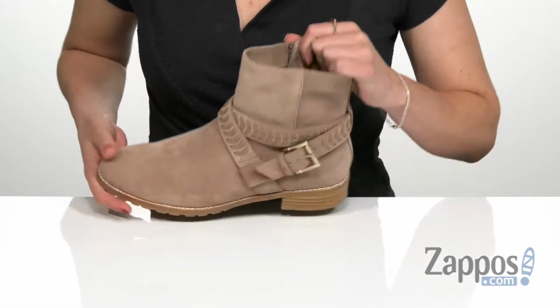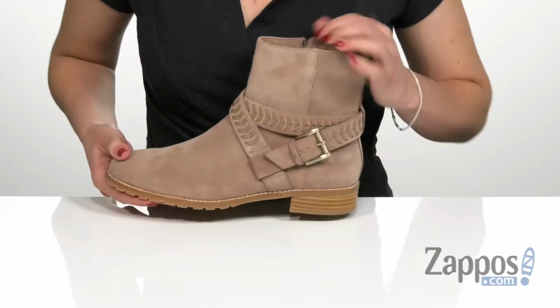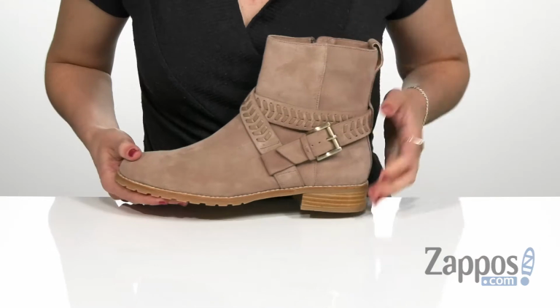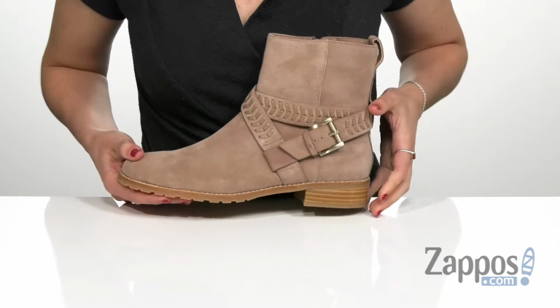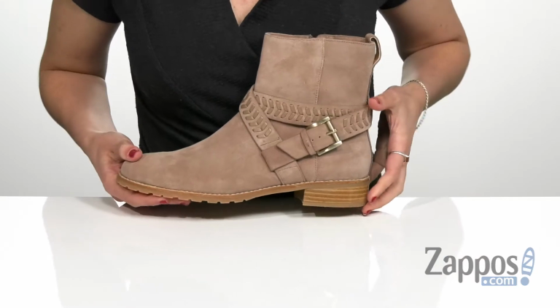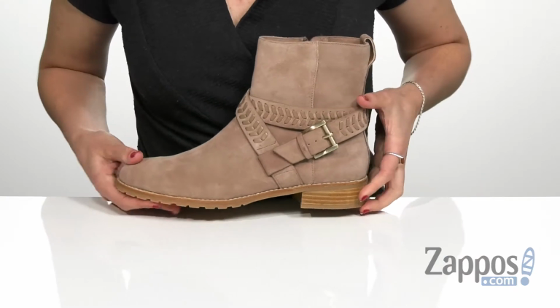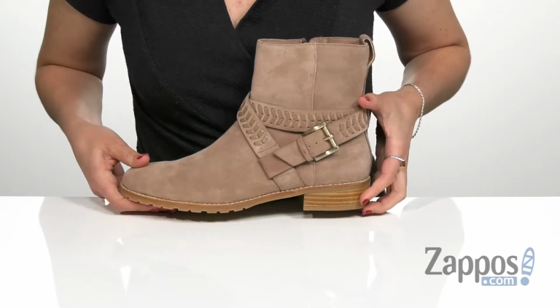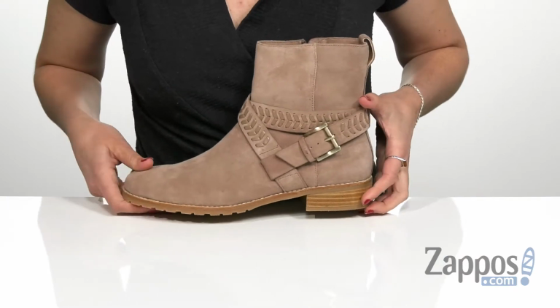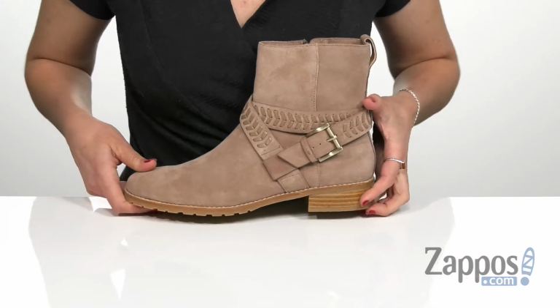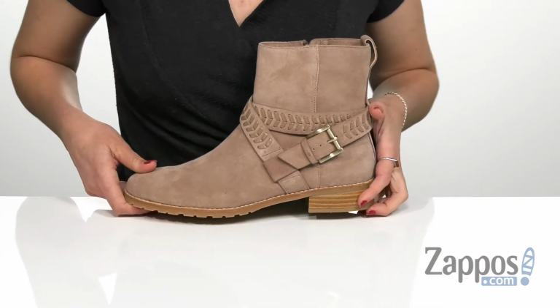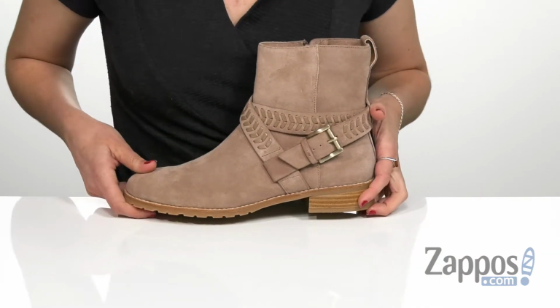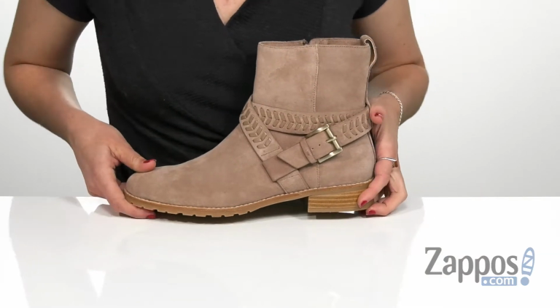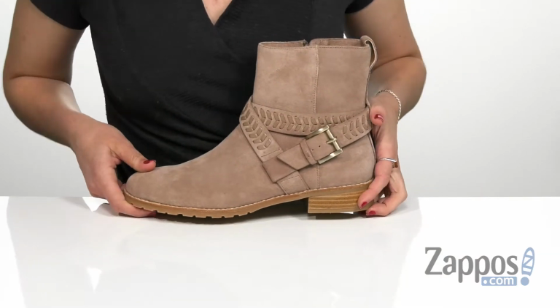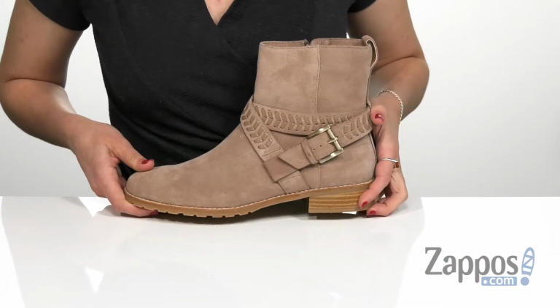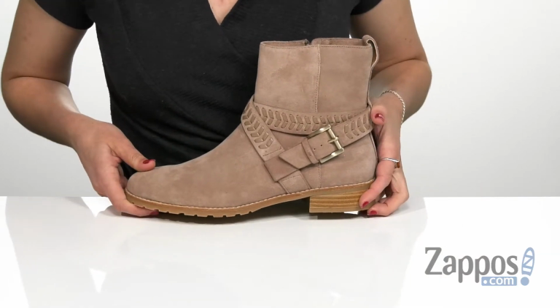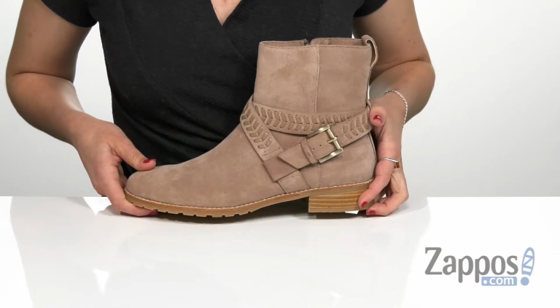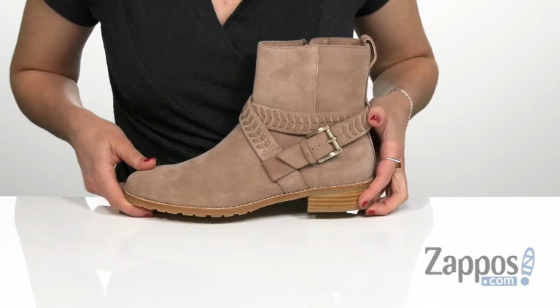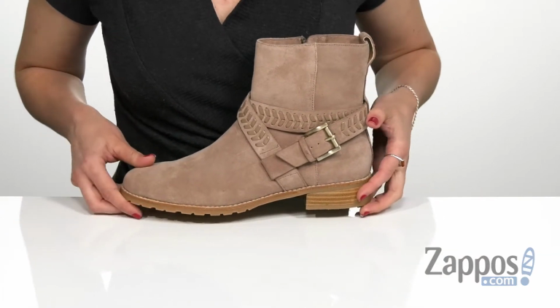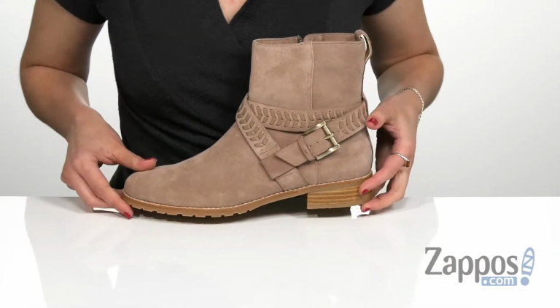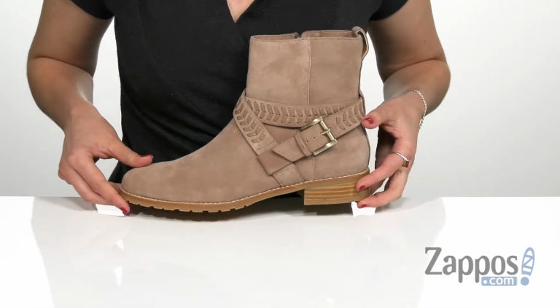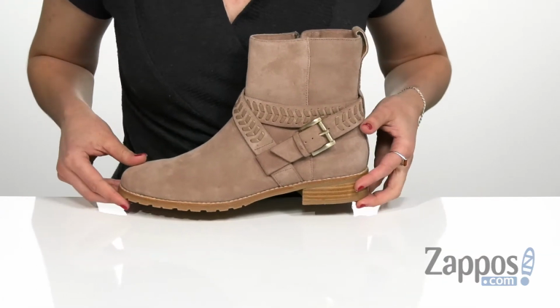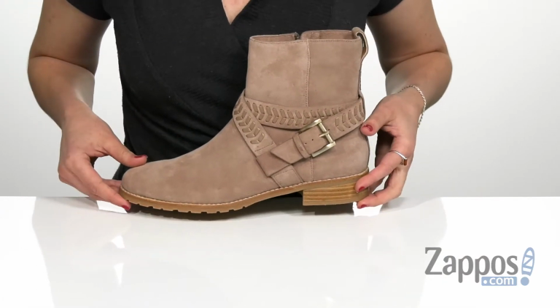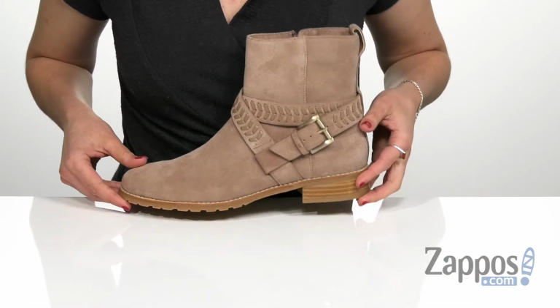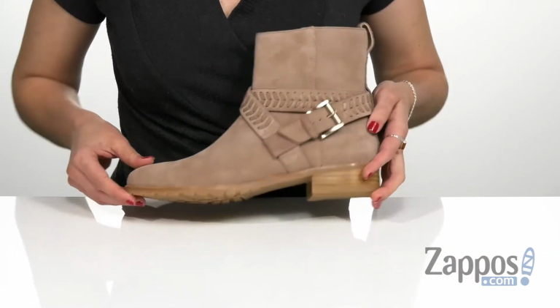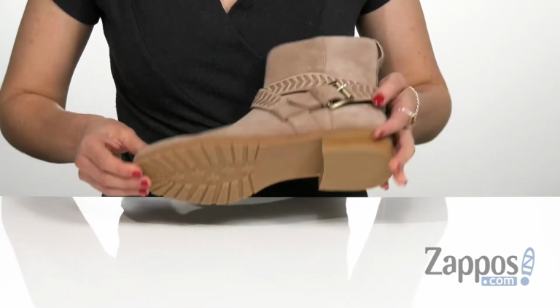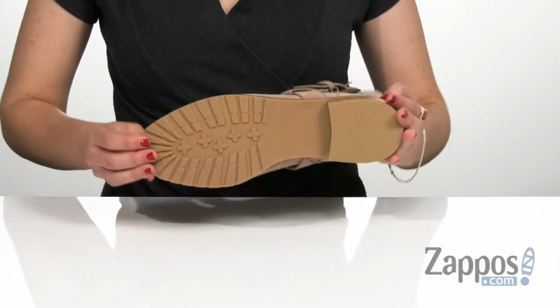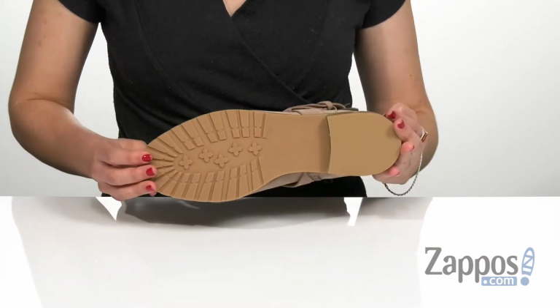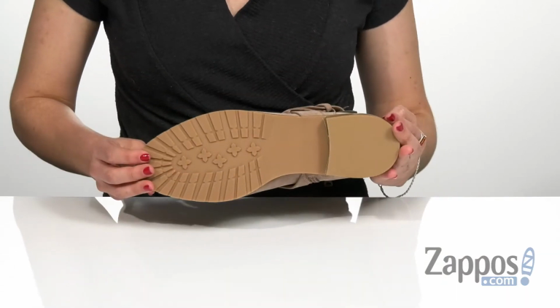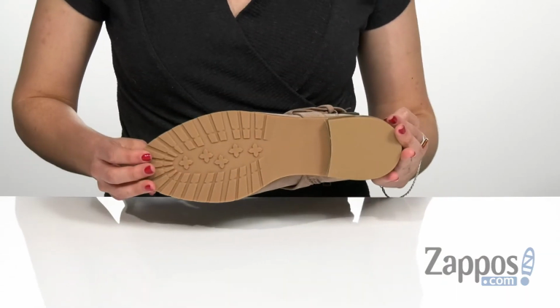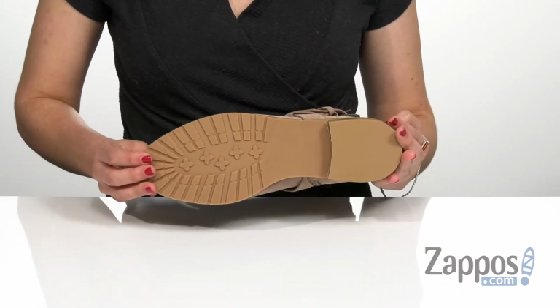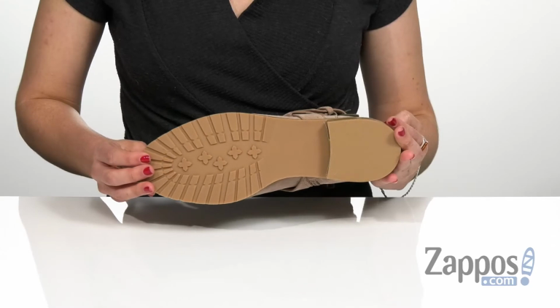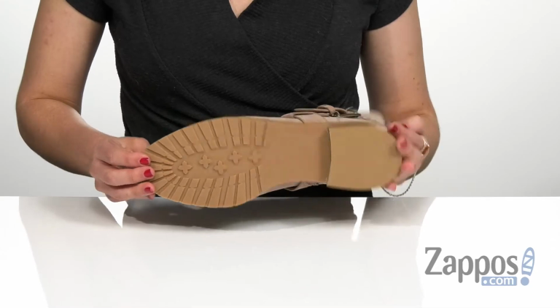With that stacked heel, it's going to give you a boost in height. And that's all on top of a durable rubber outsole.